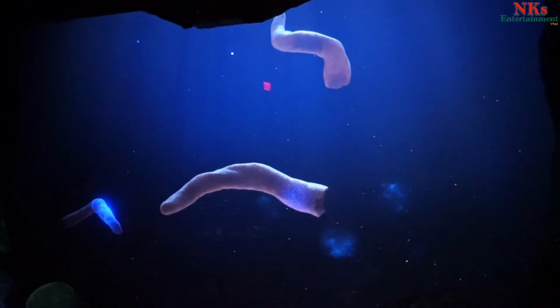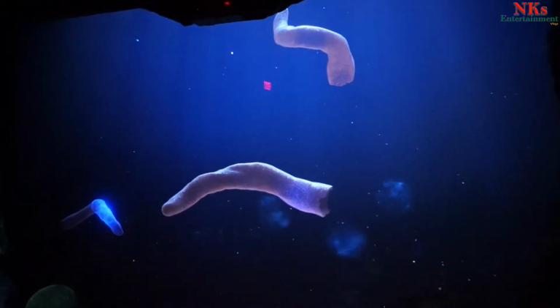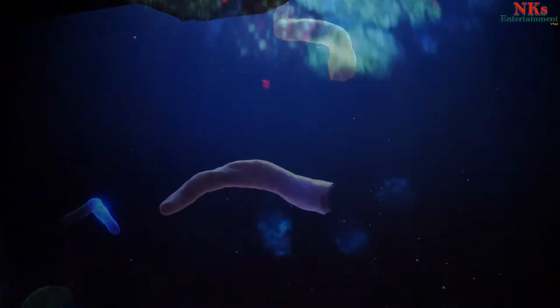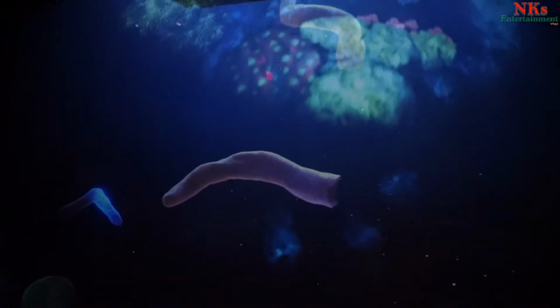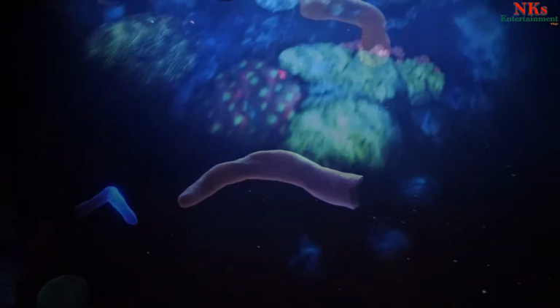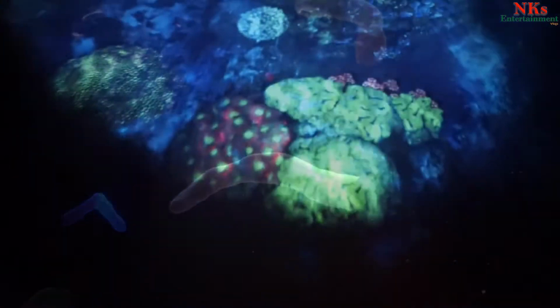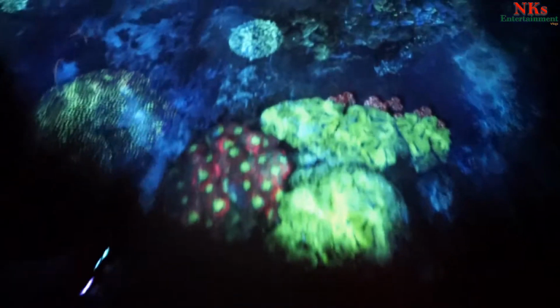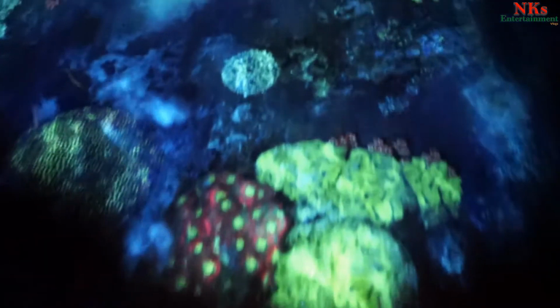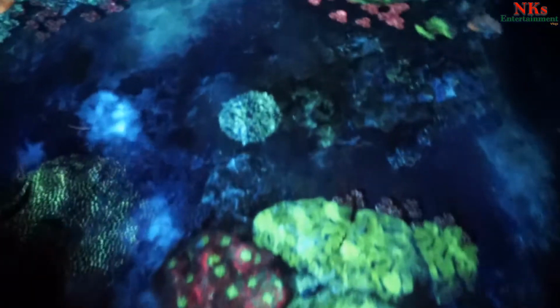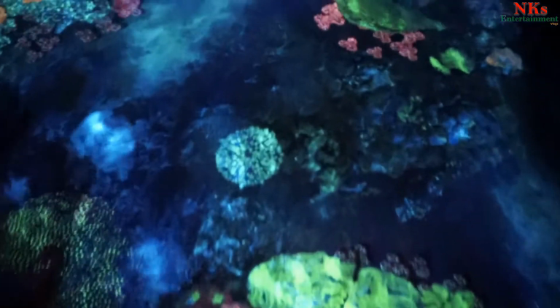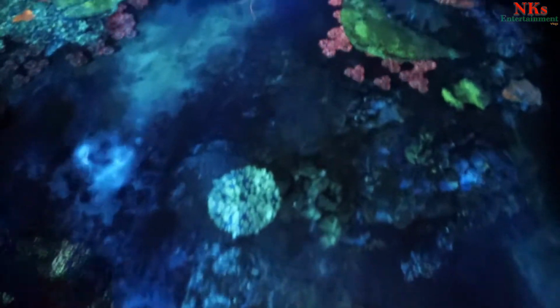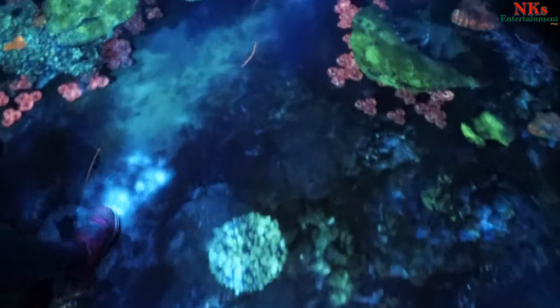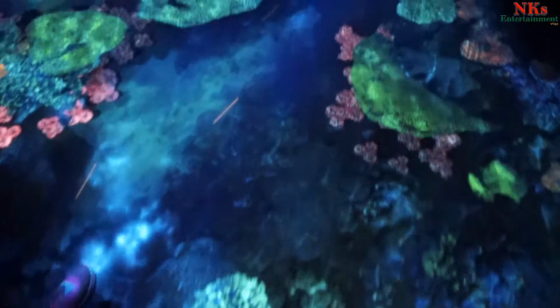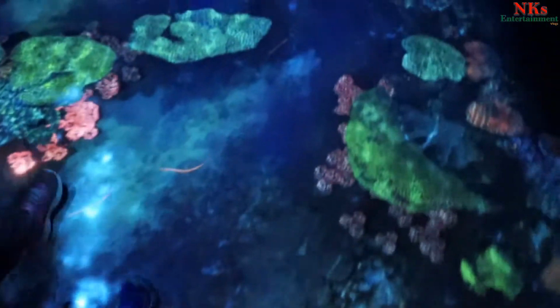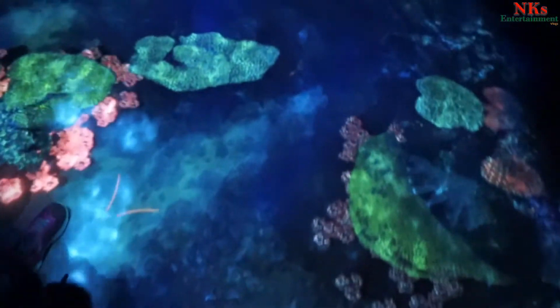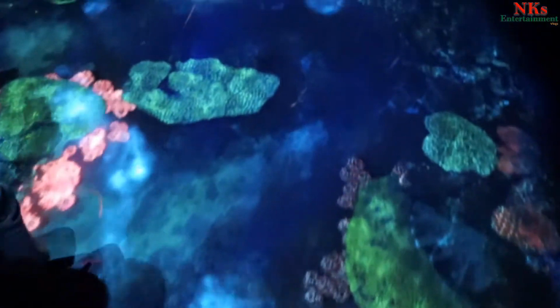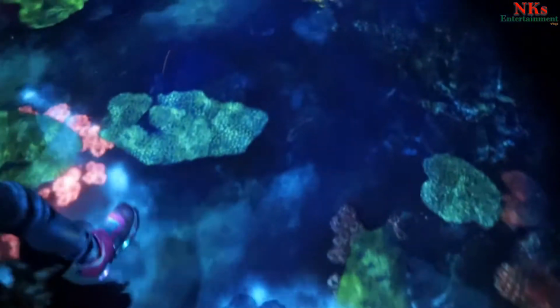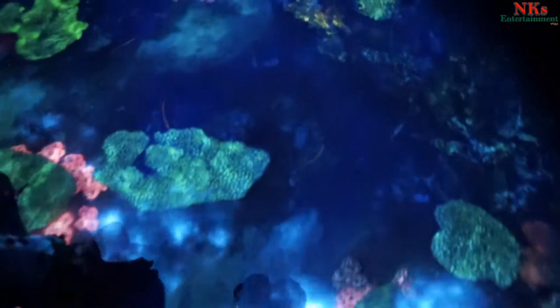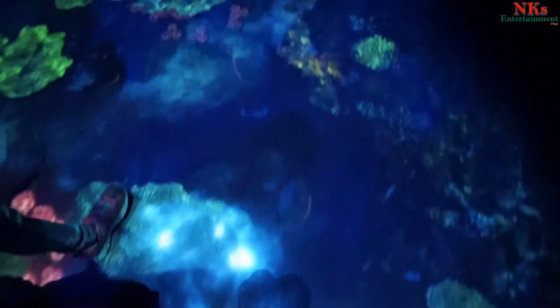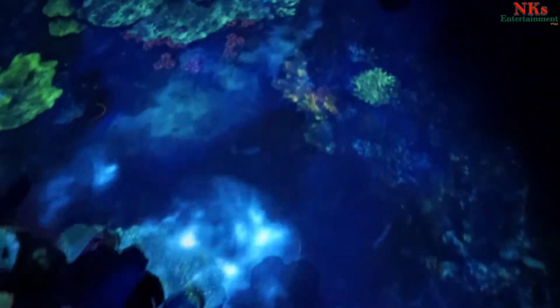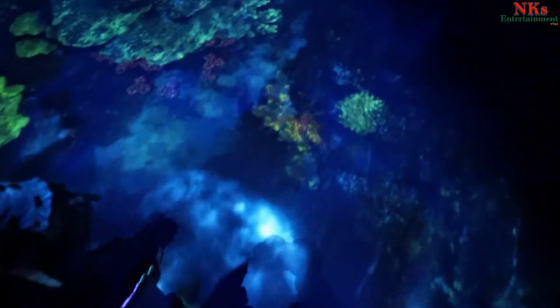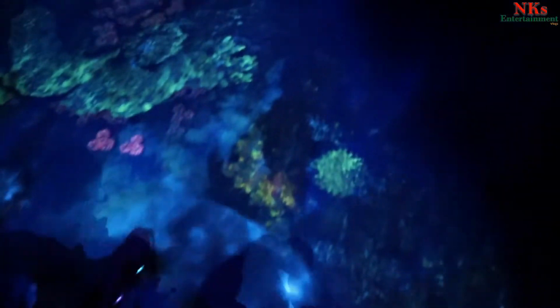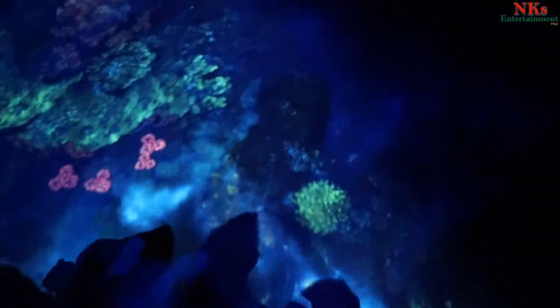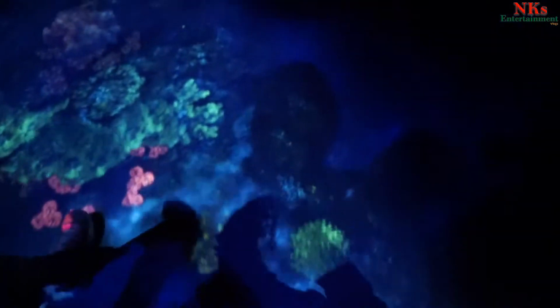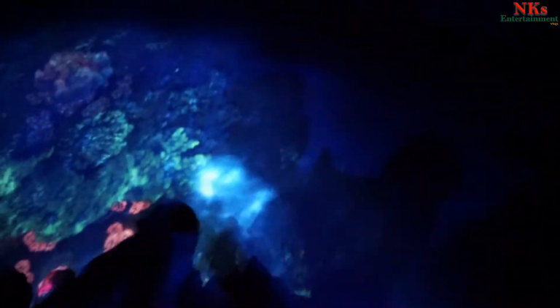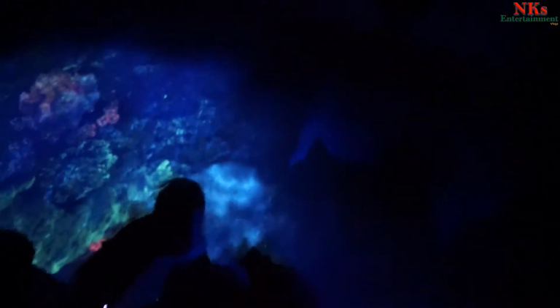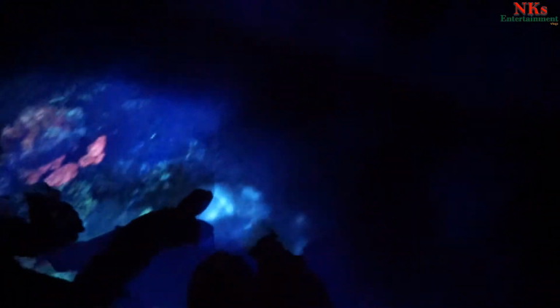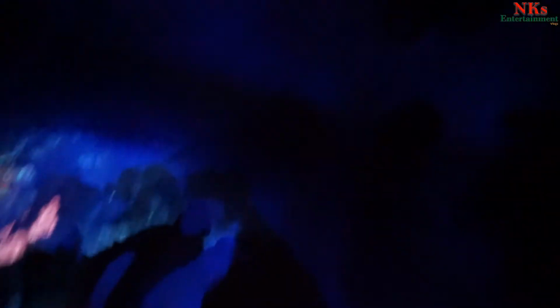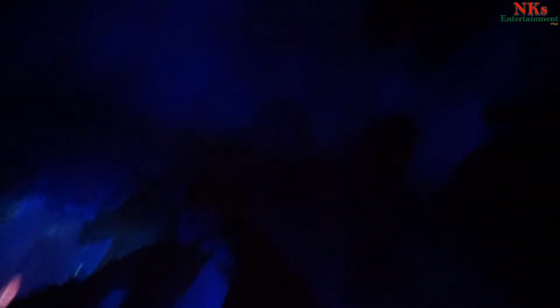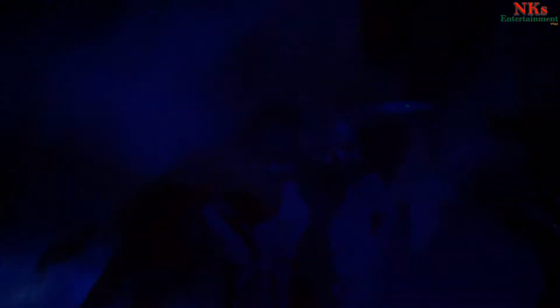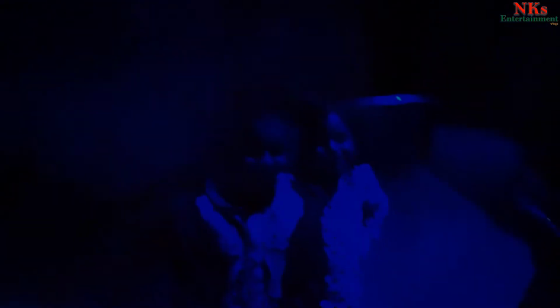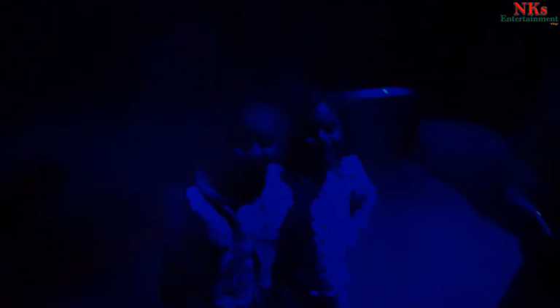Look at the top. Do you see those cameras? They go all the way down and then it looks better. Look at the water!